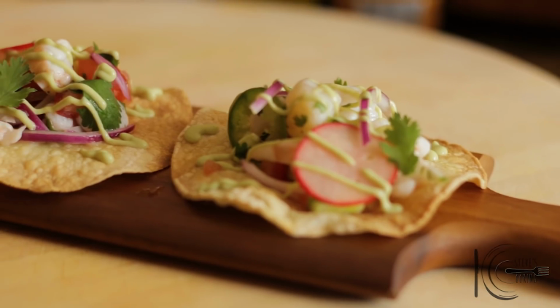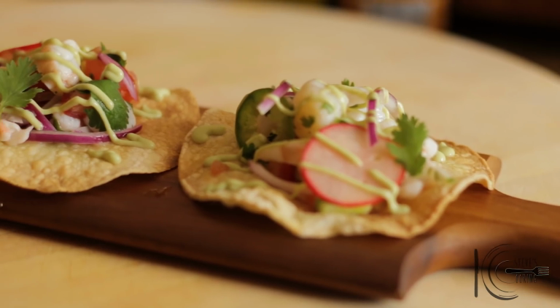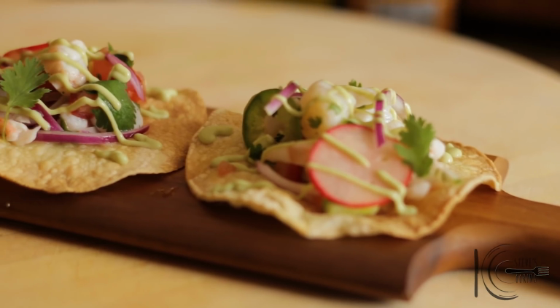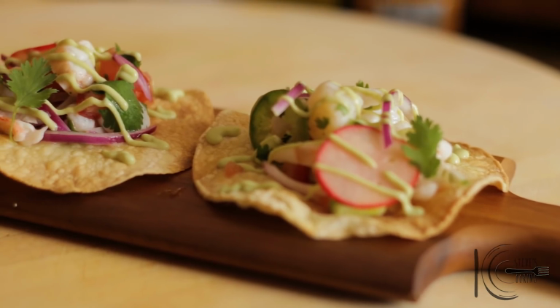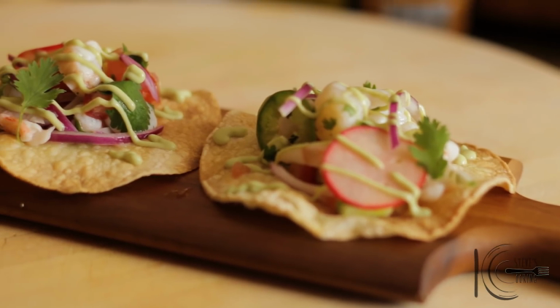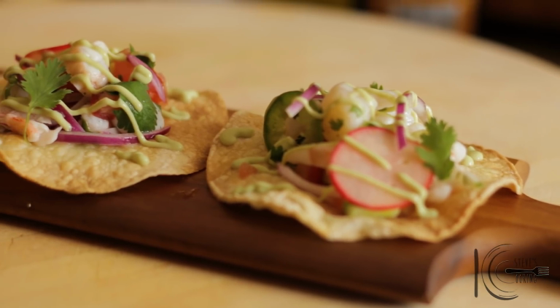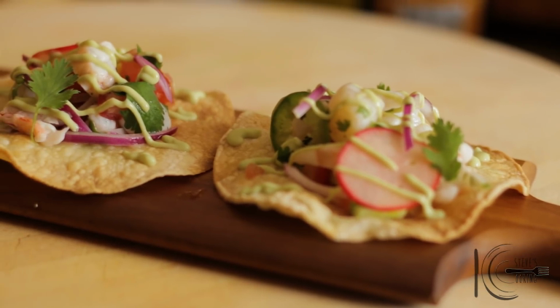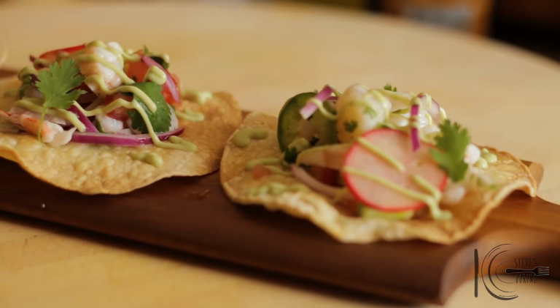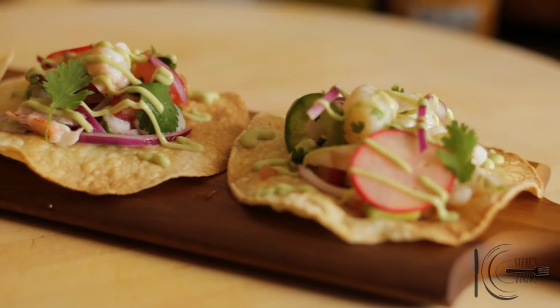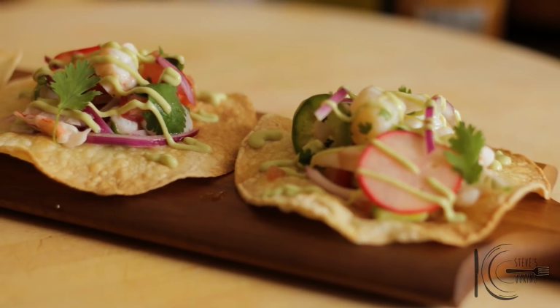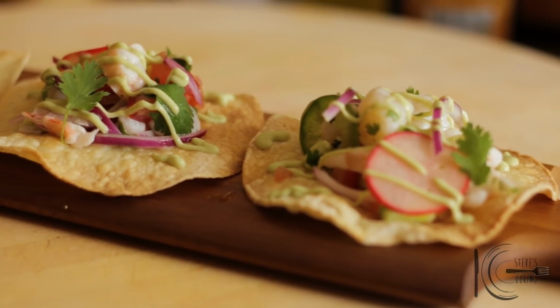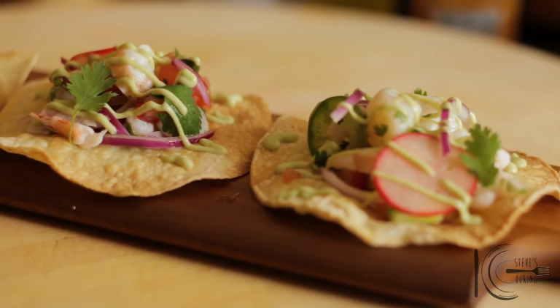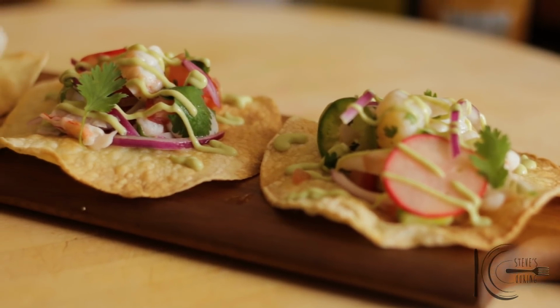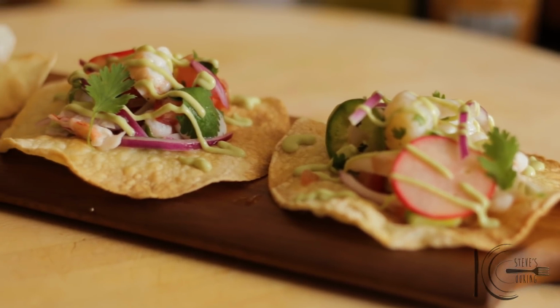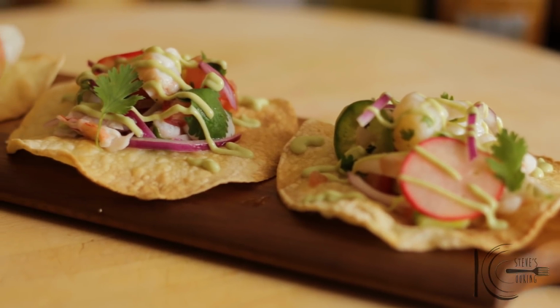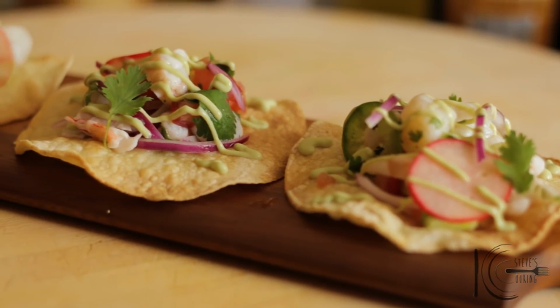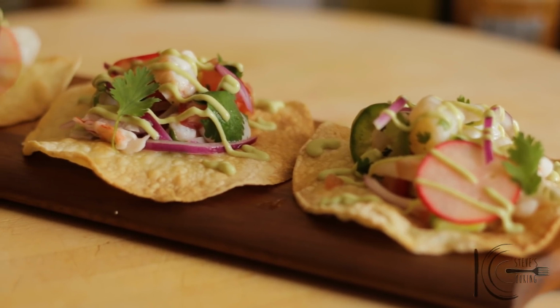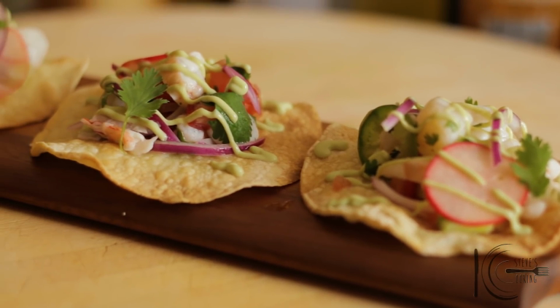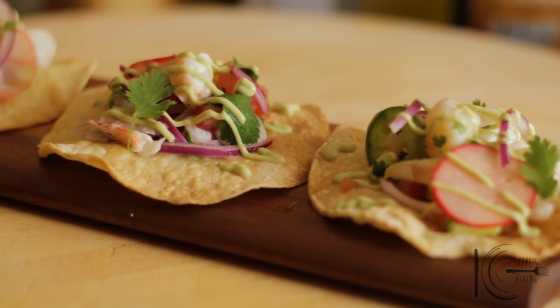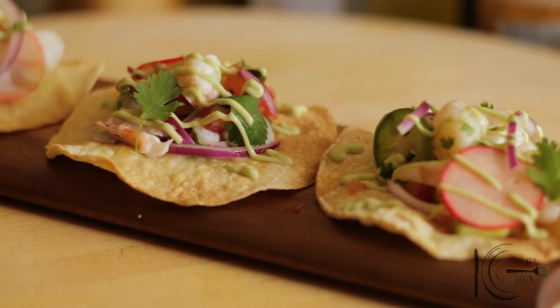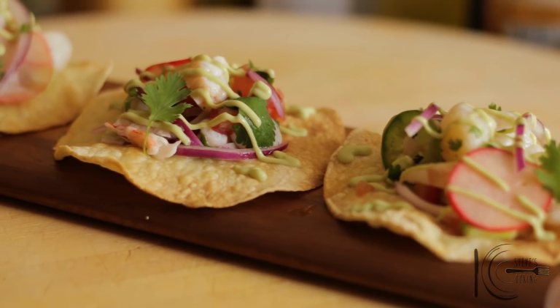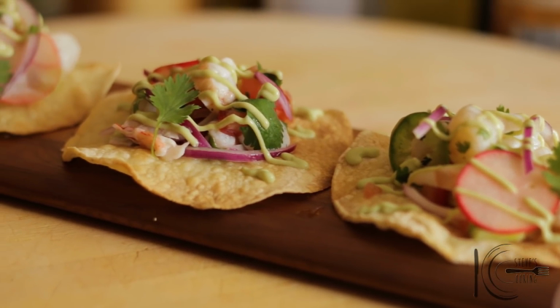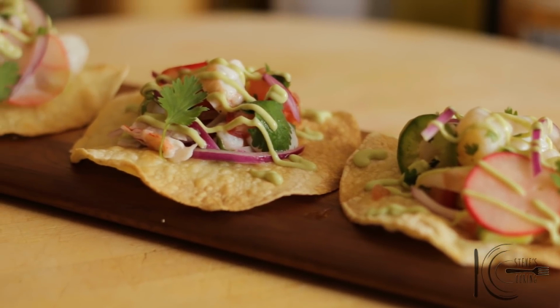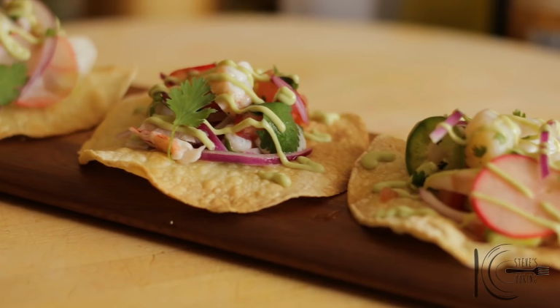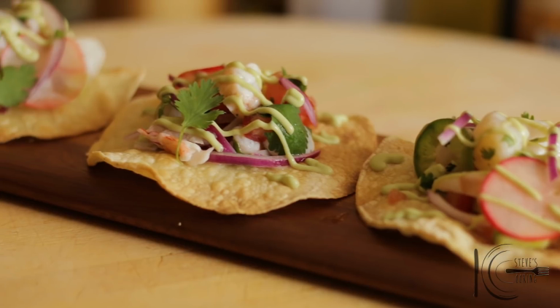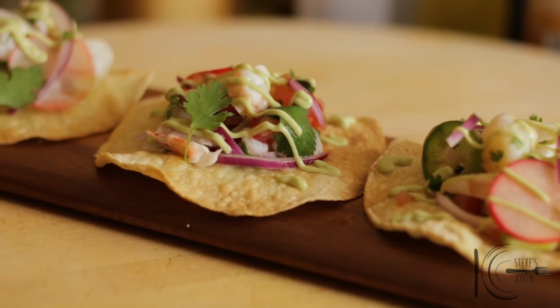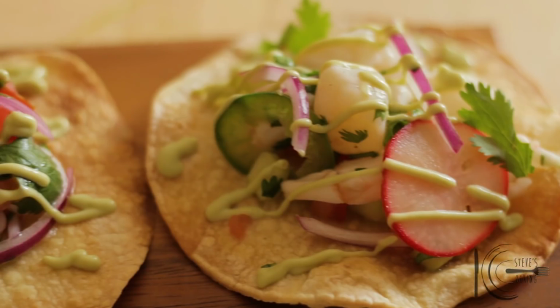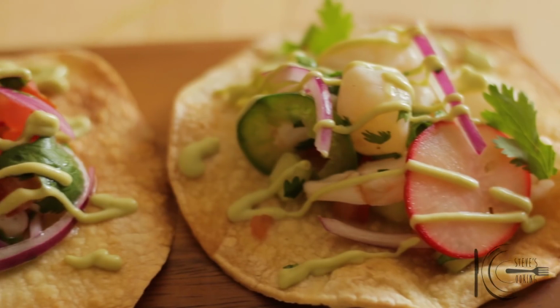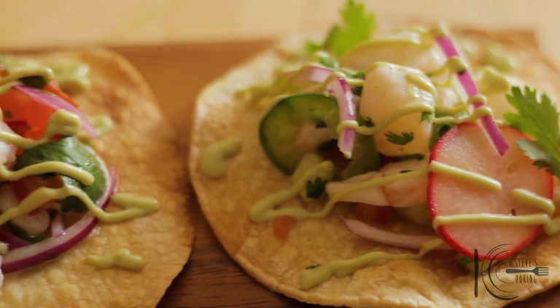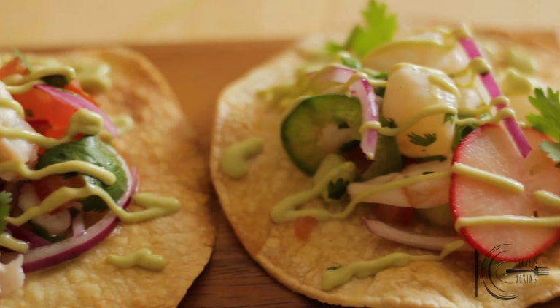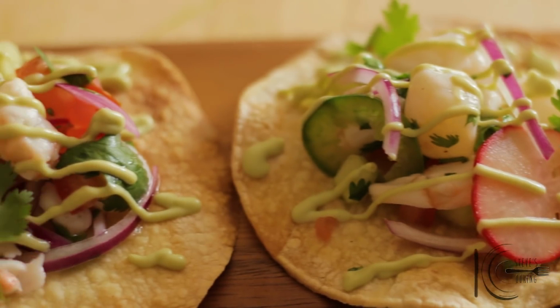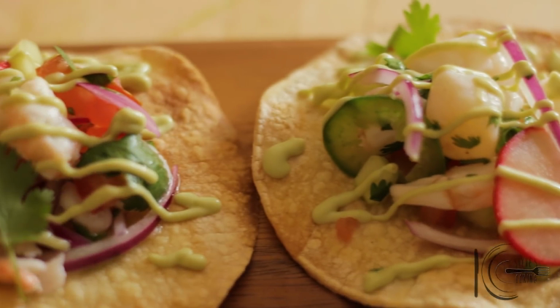So there you have it — so fresh, so delicious, and so easy to make. Give it a go. Thanks guys.